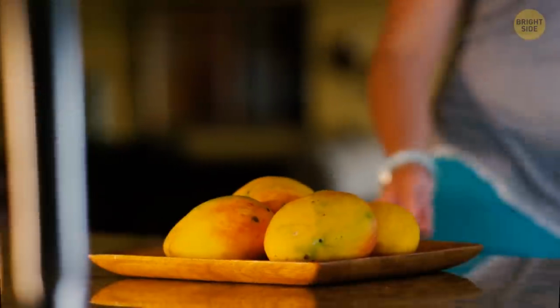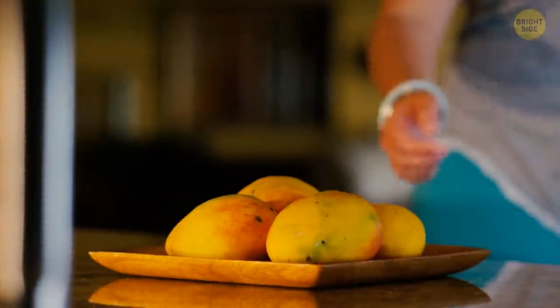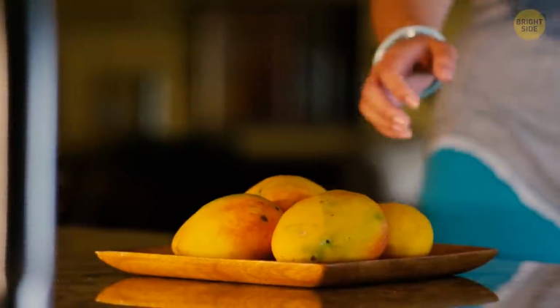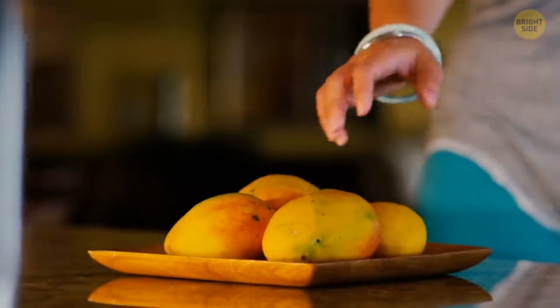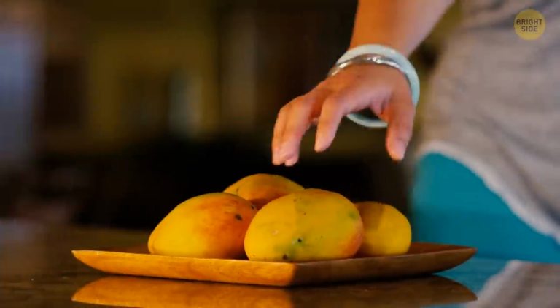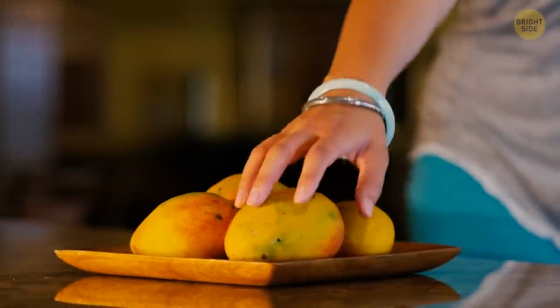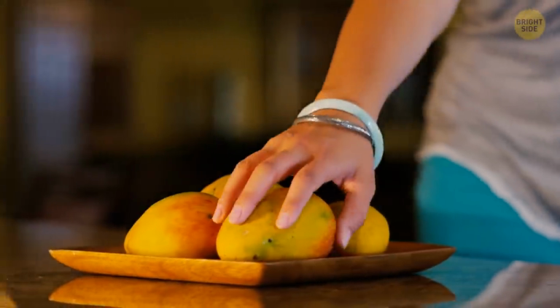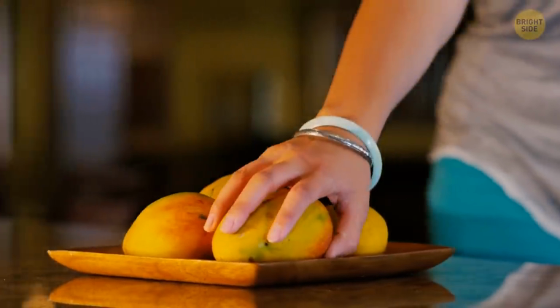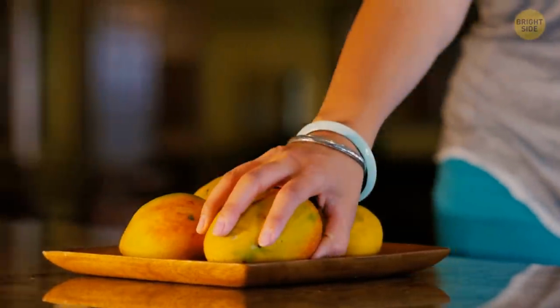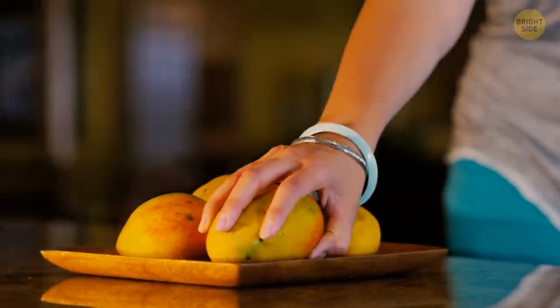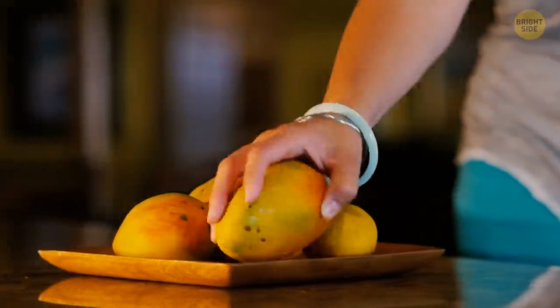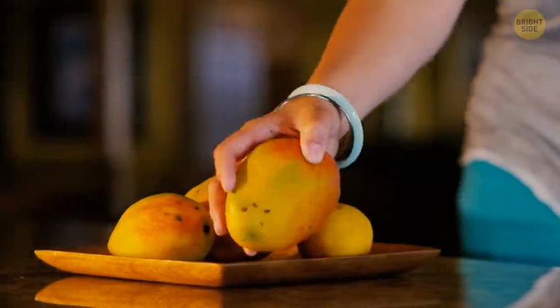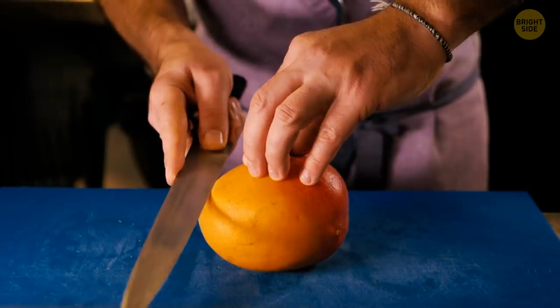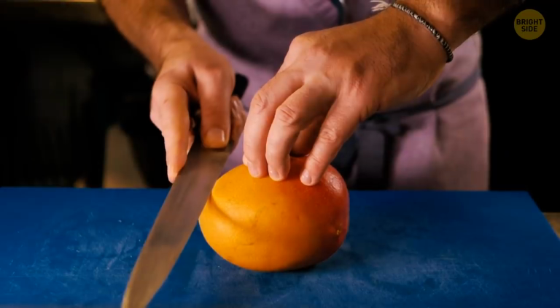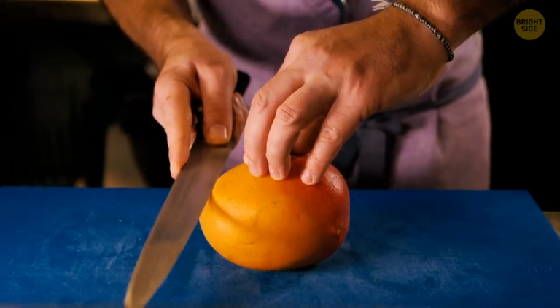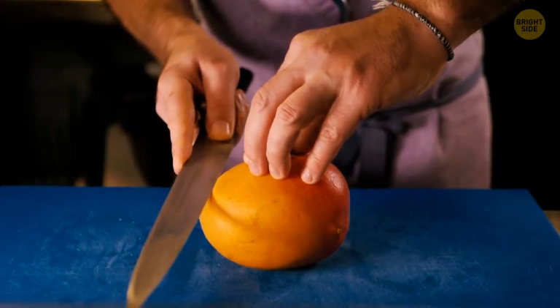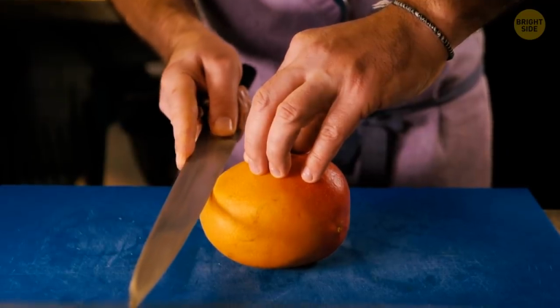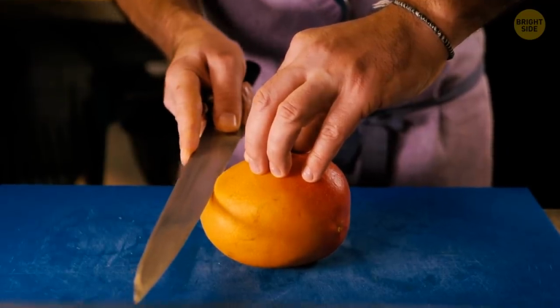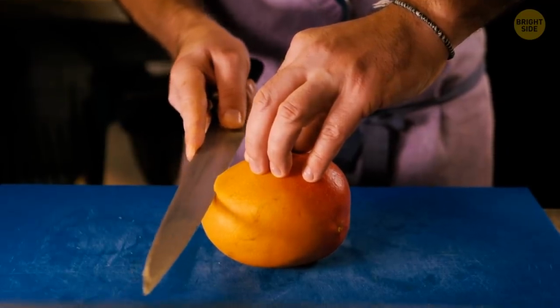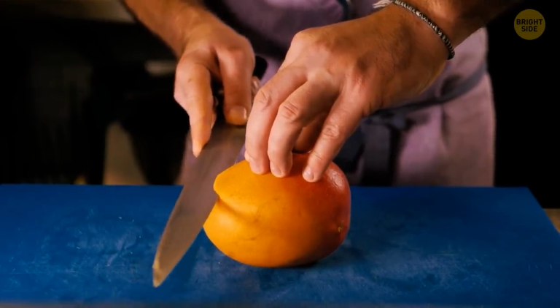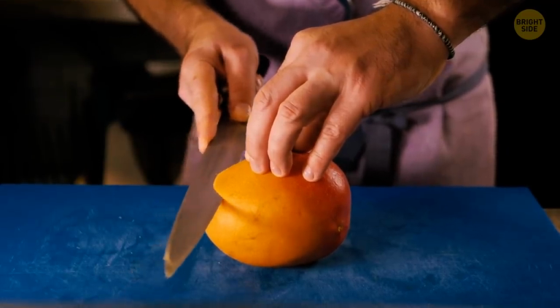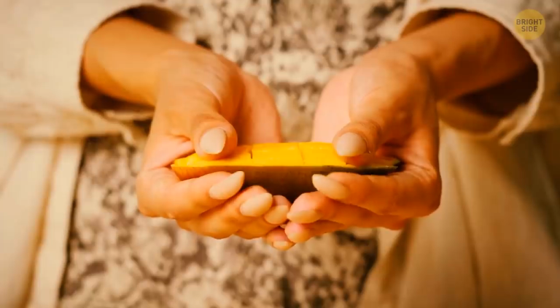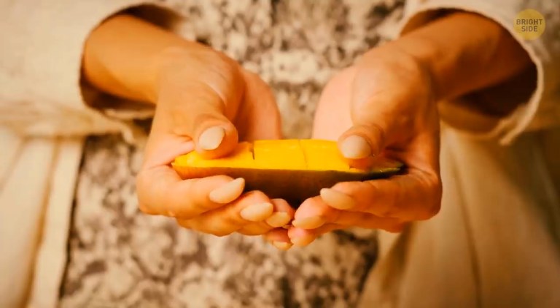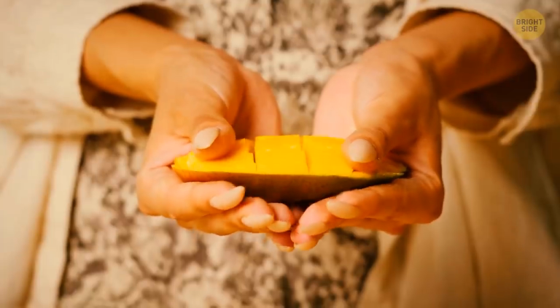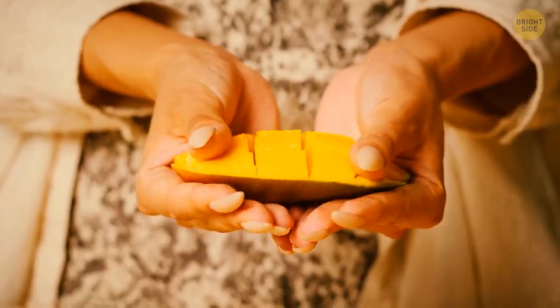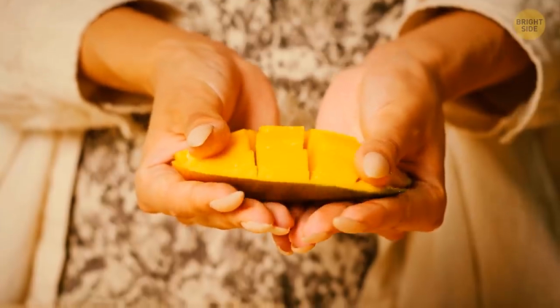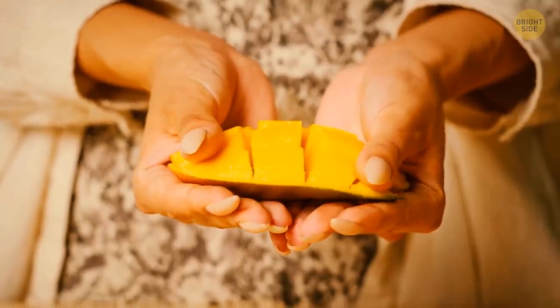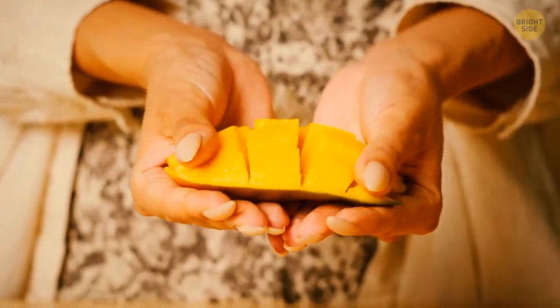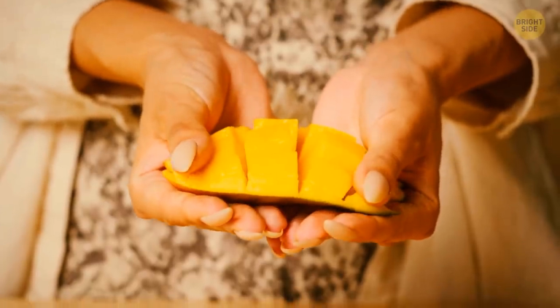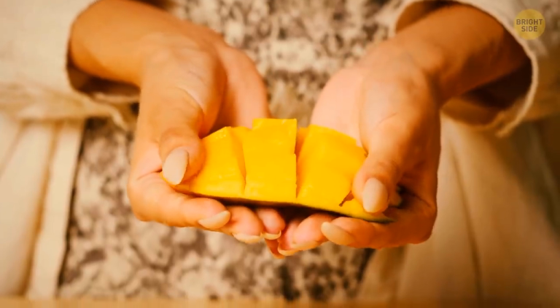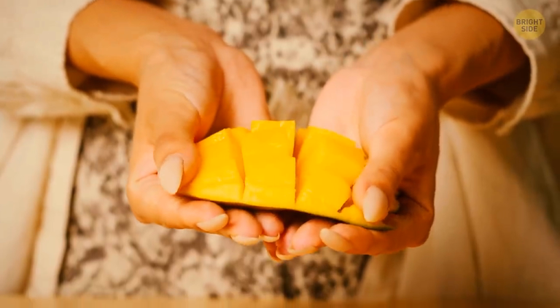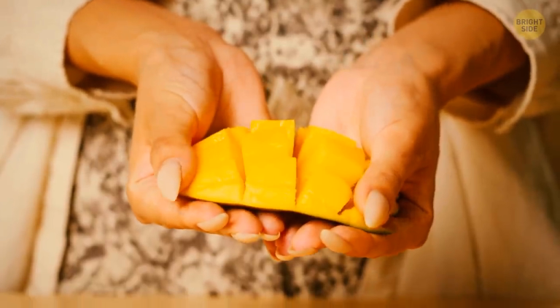The easiest way to eat mangoes is by cutting them into cubes. This way, you don't even need to peel the fruit.